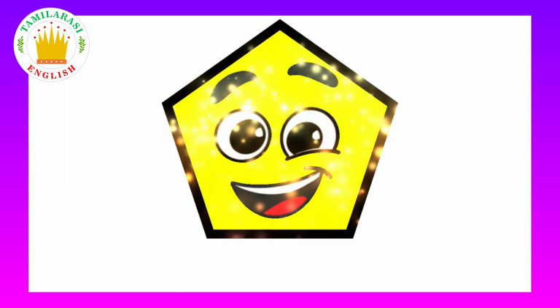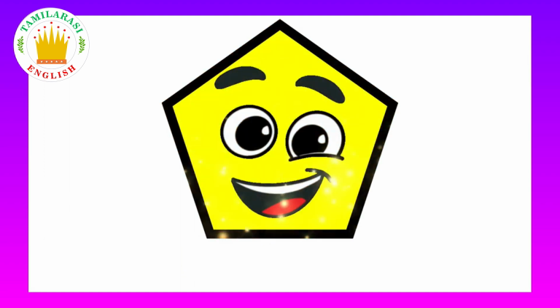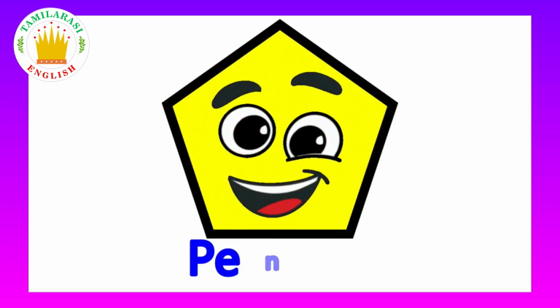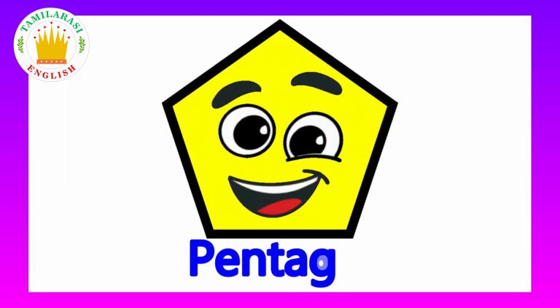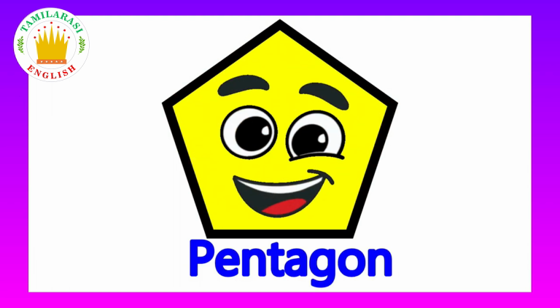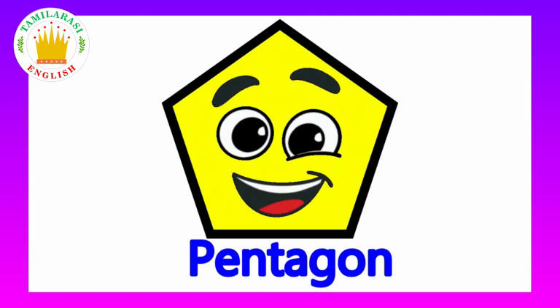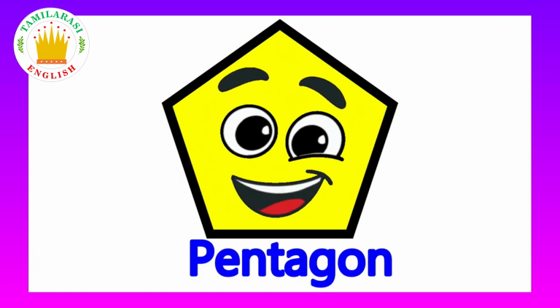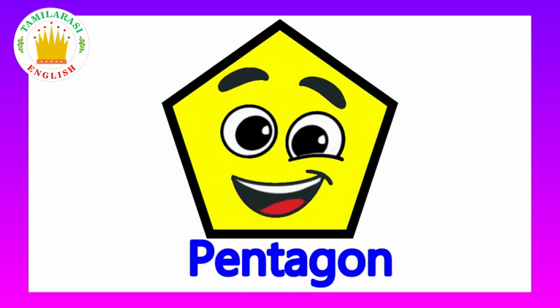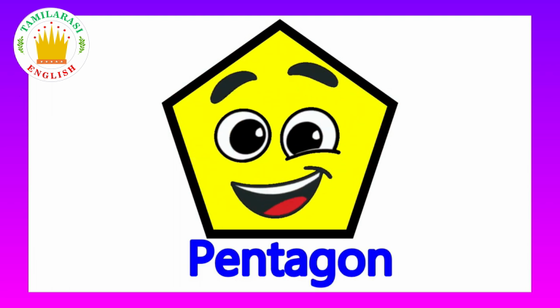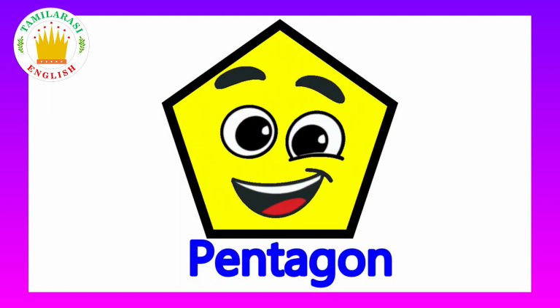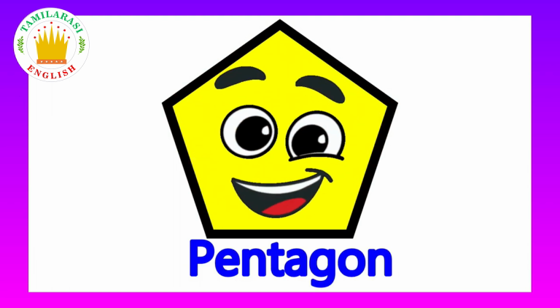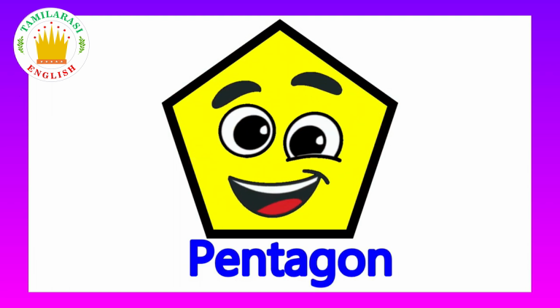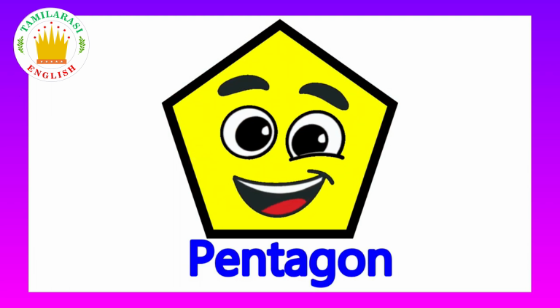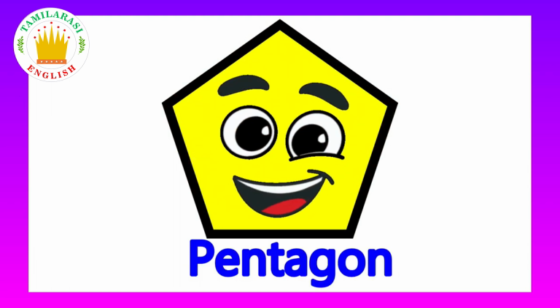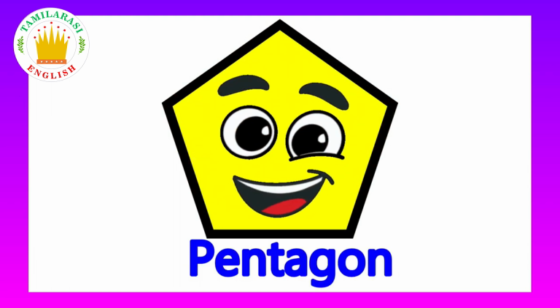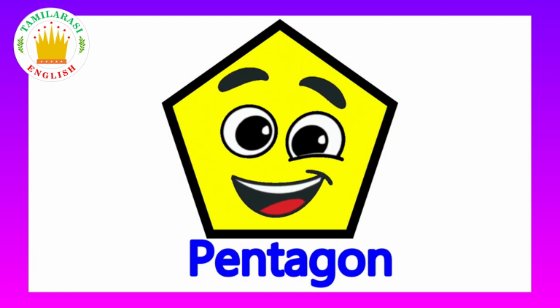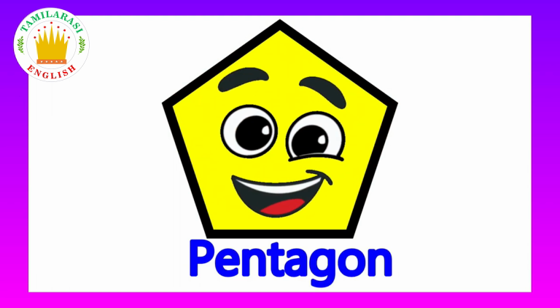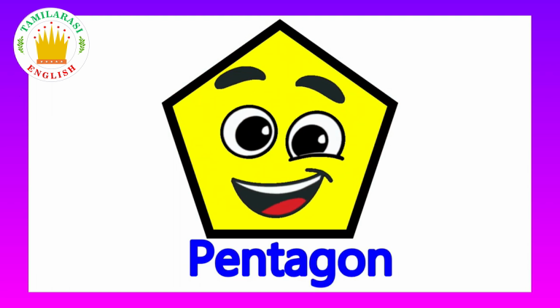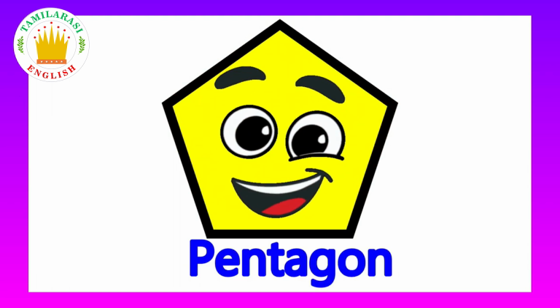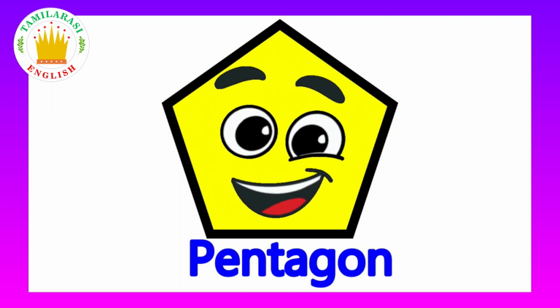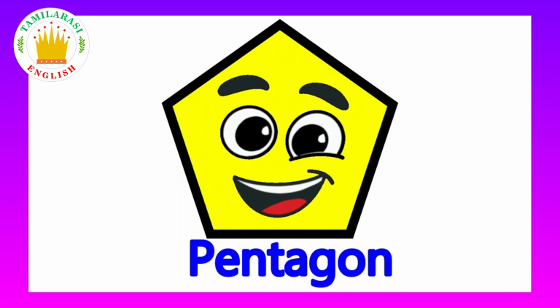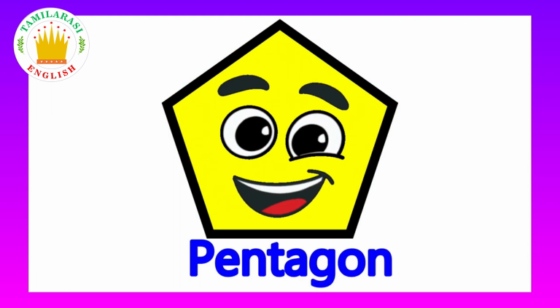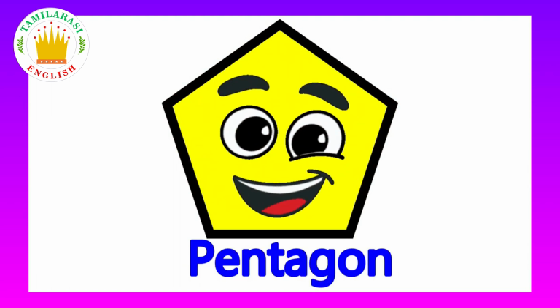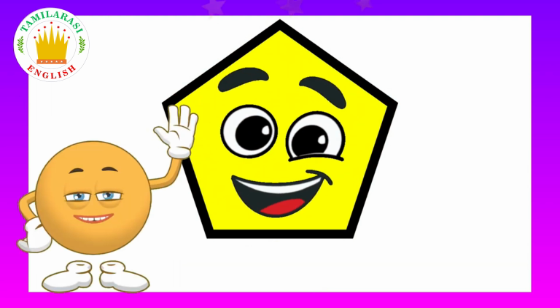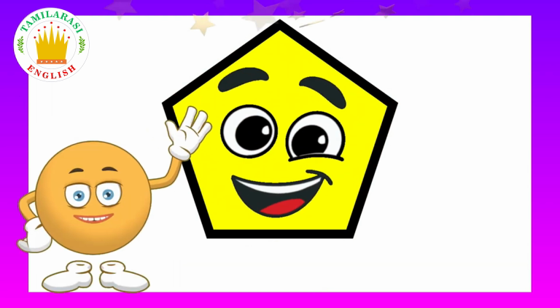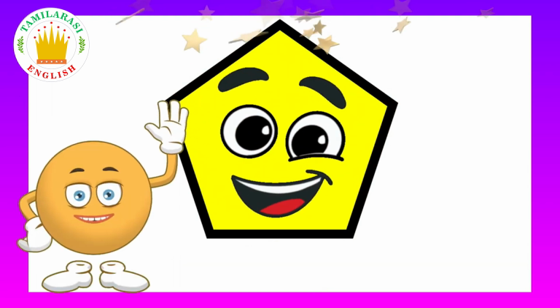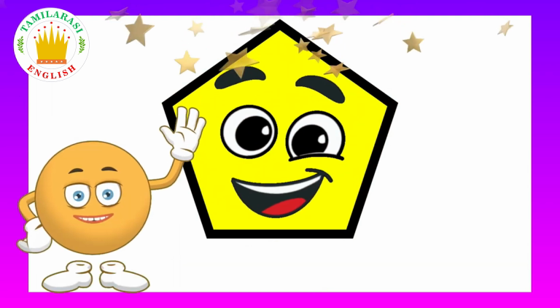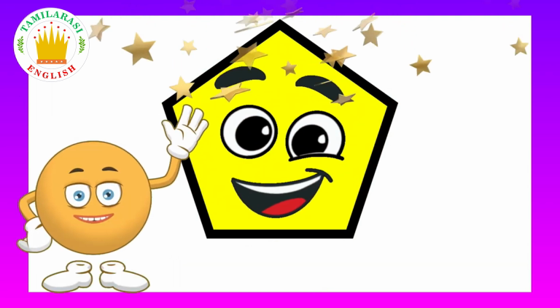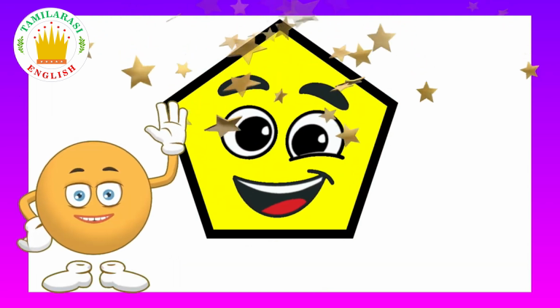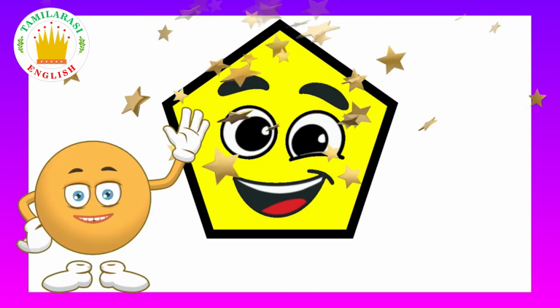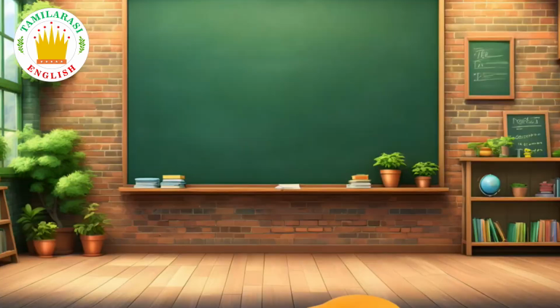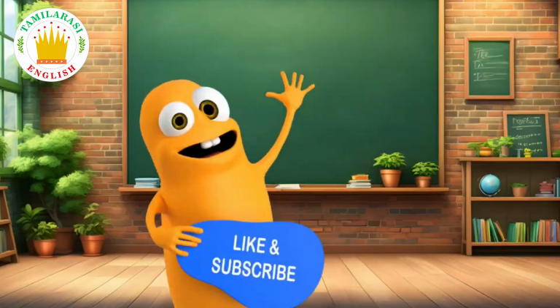This is a pentagon. What shape is this? It's a pentagon. Bye! Bye!